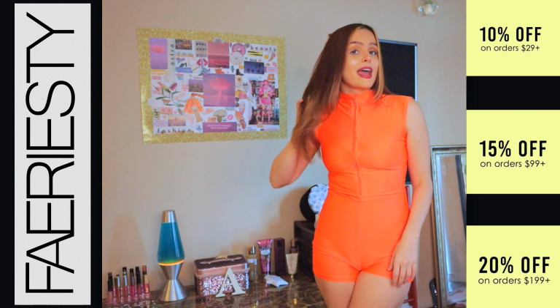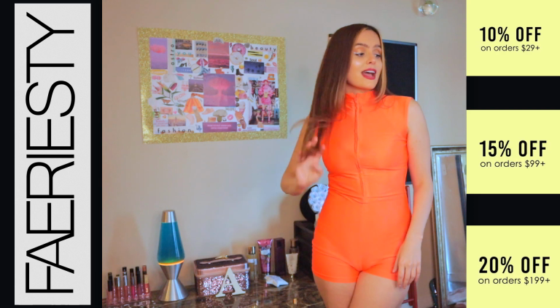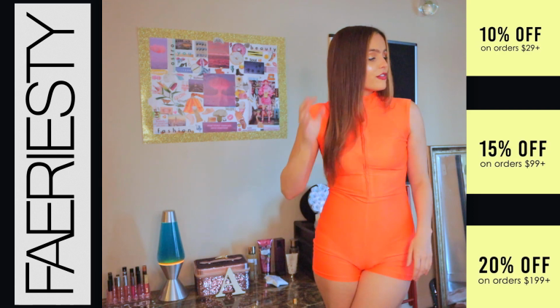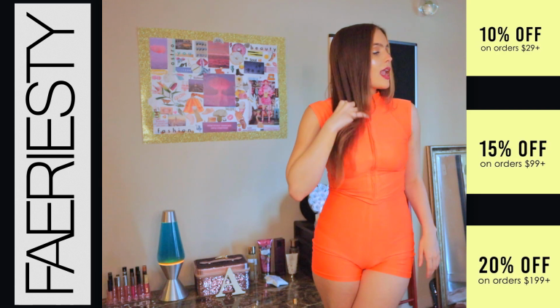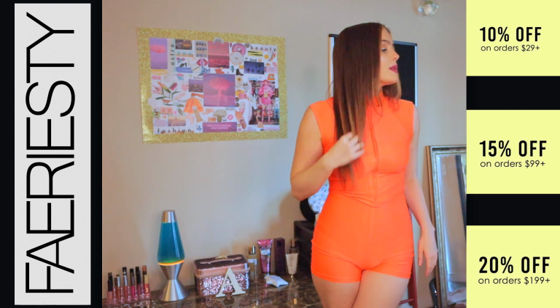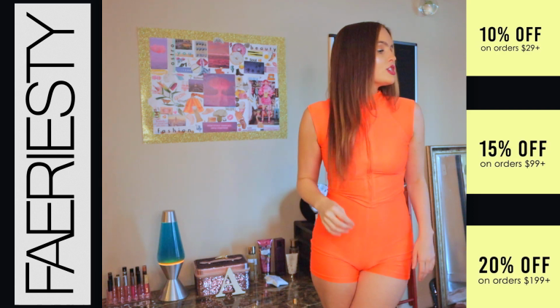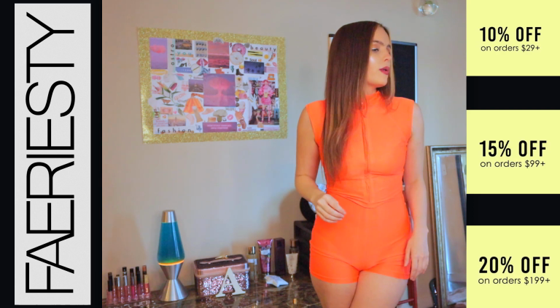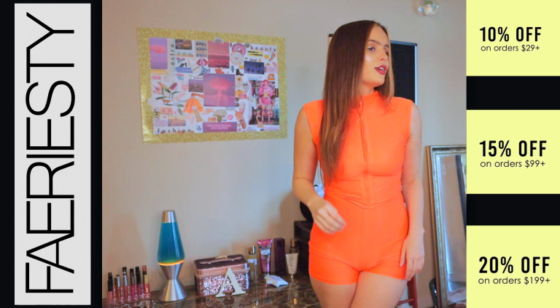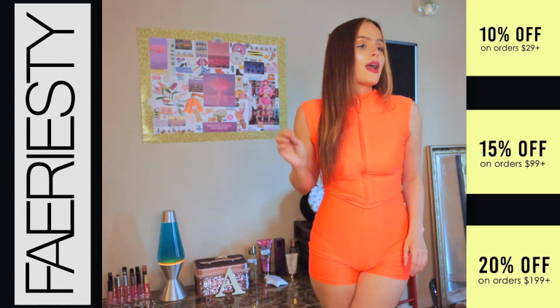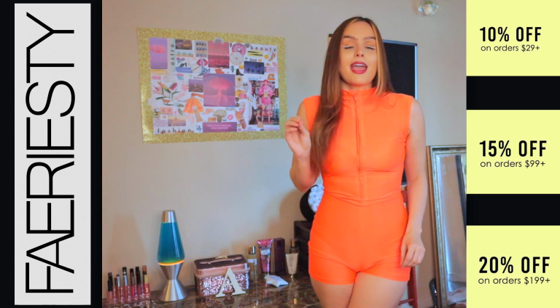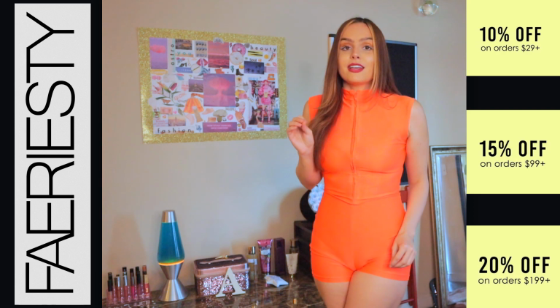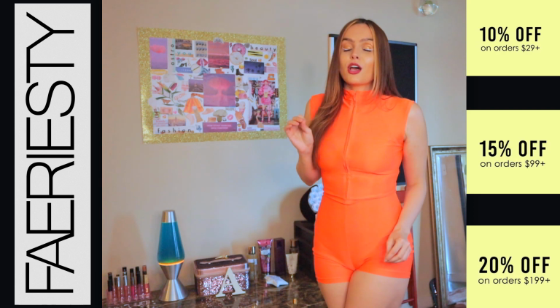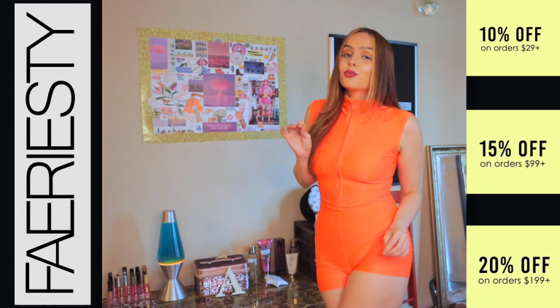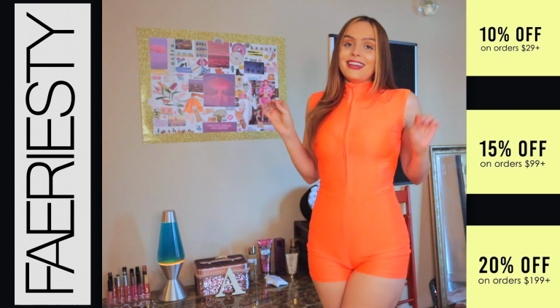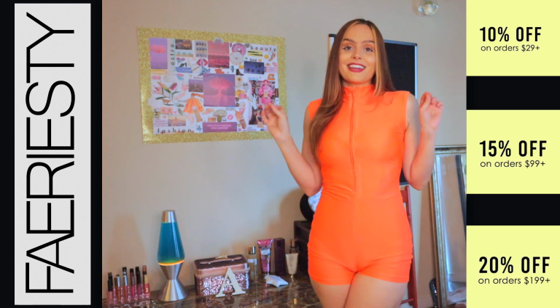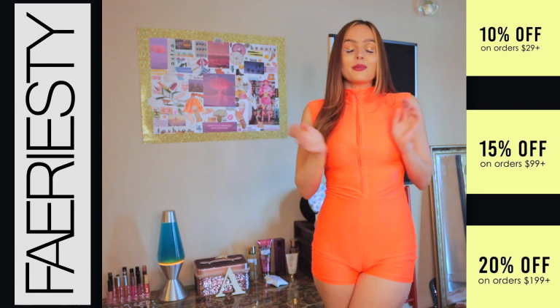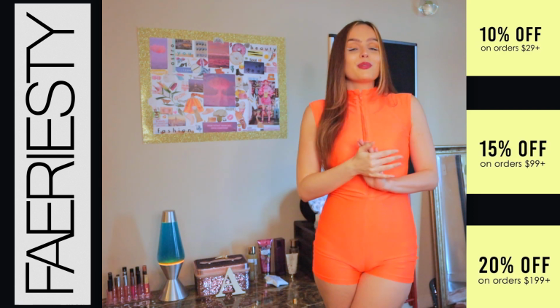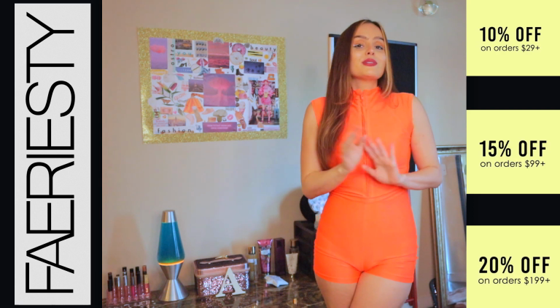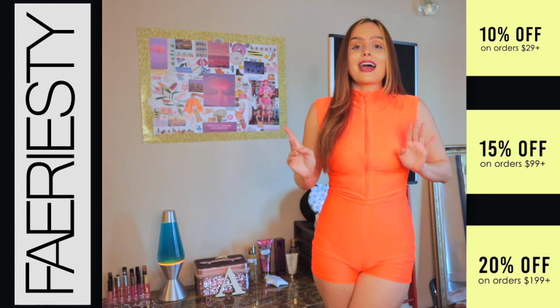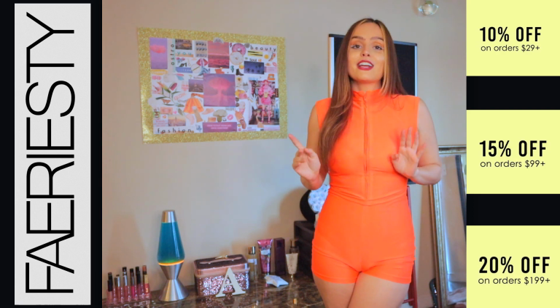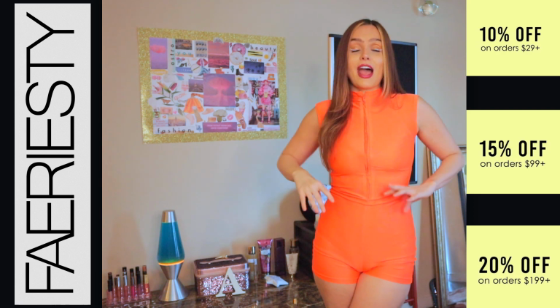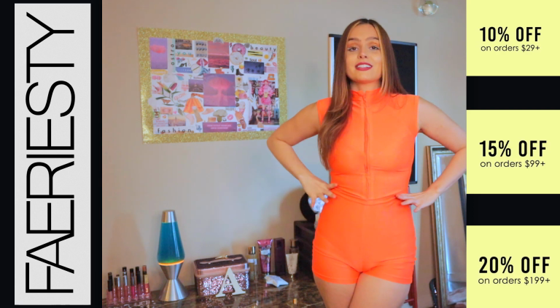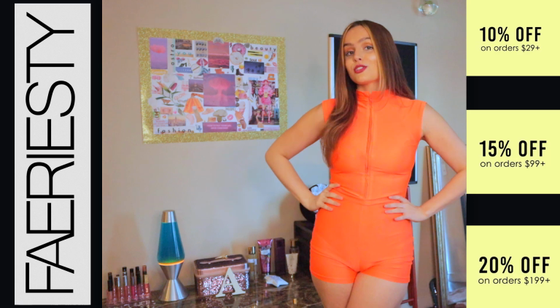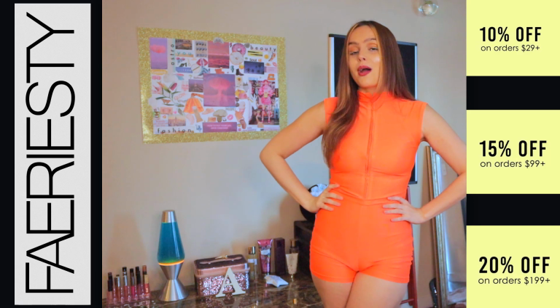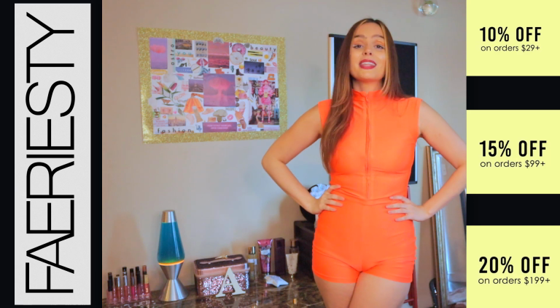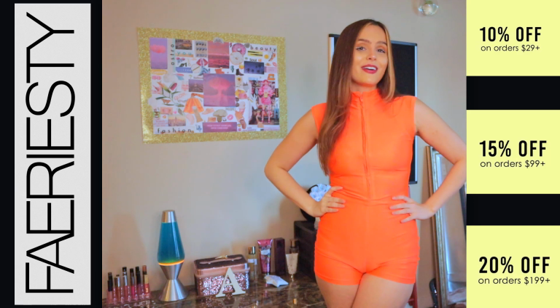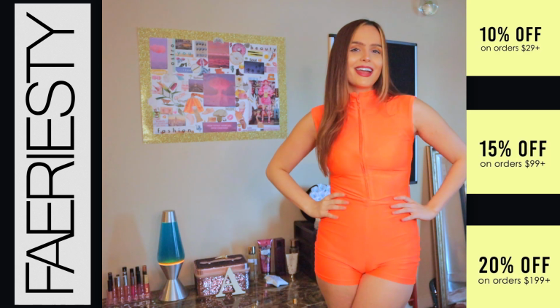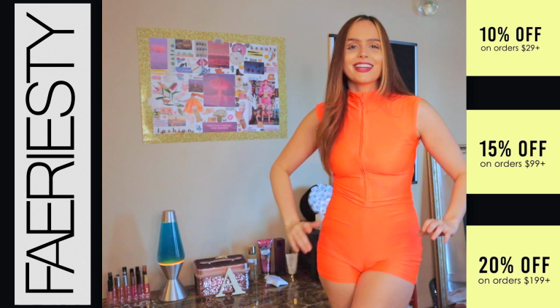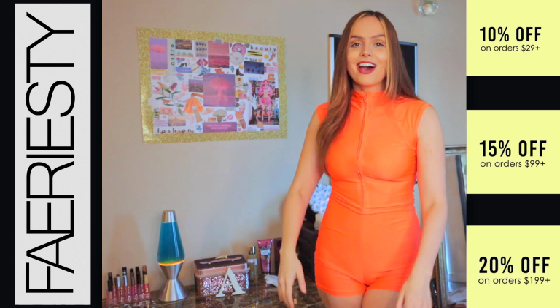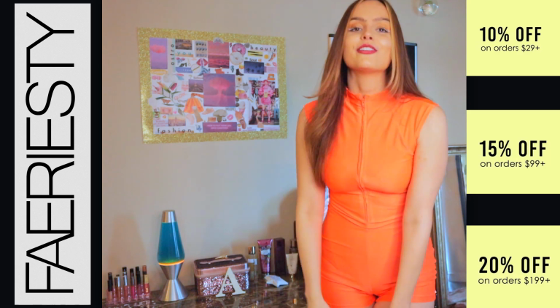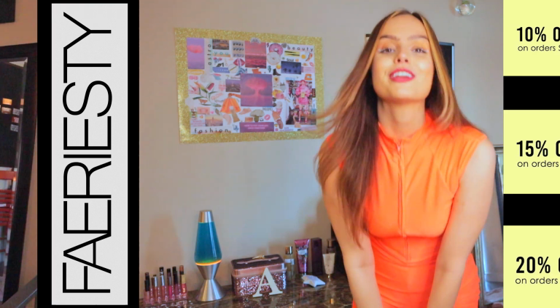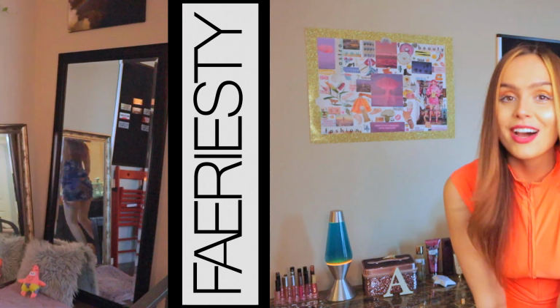The next outfit I'm going to be showing you is a really cute blue tie-dye dress, so I'm going to go ahead and get that on for you now.